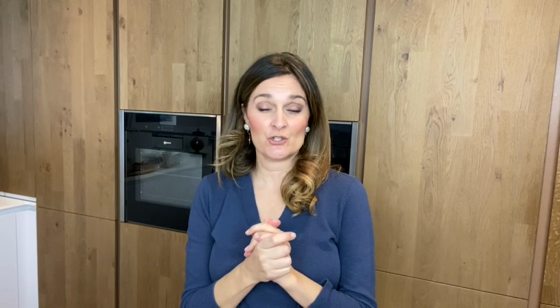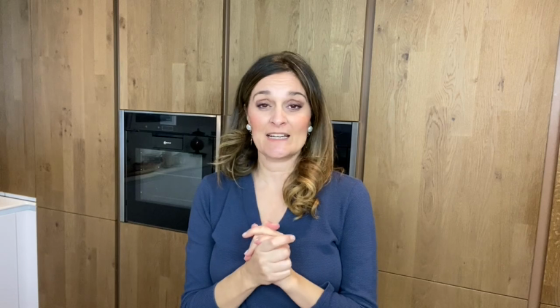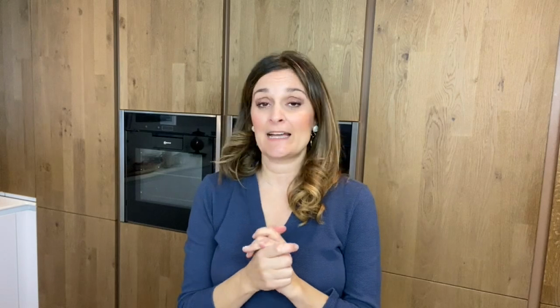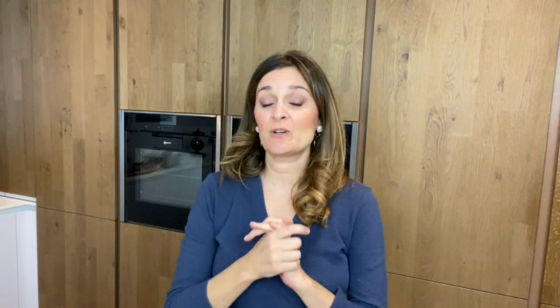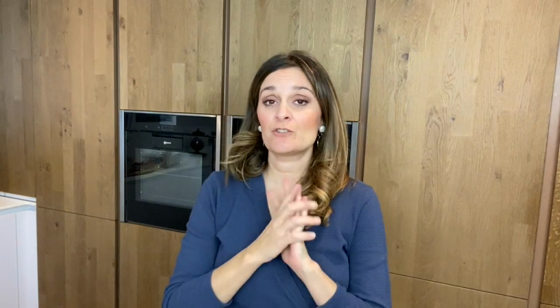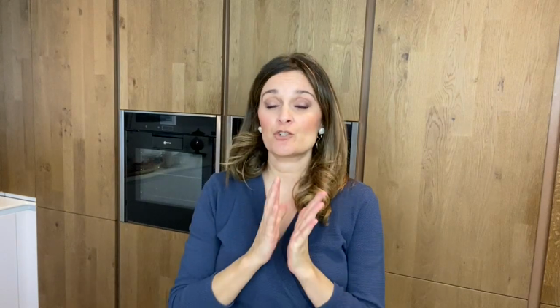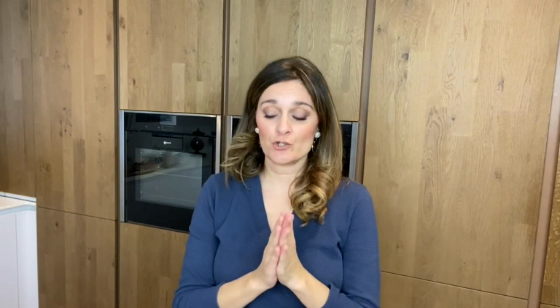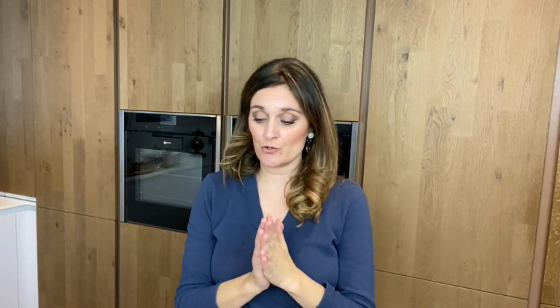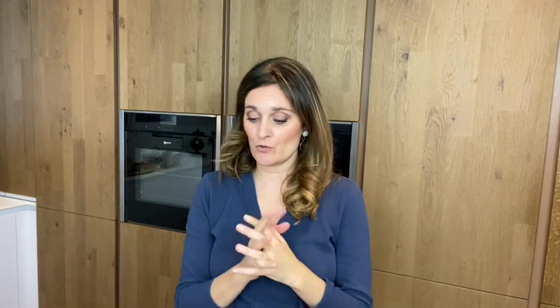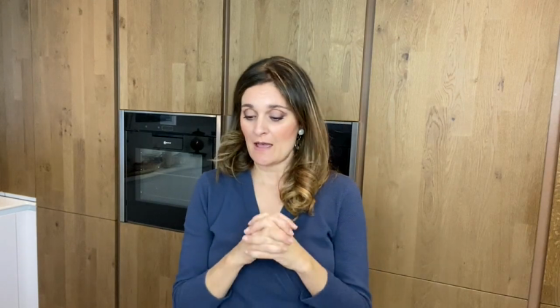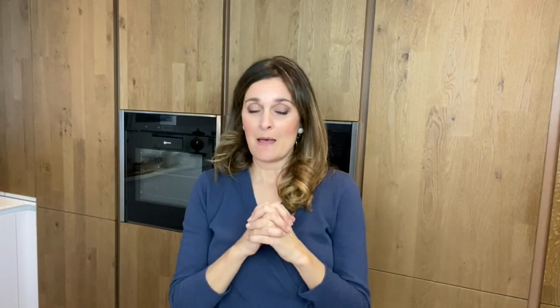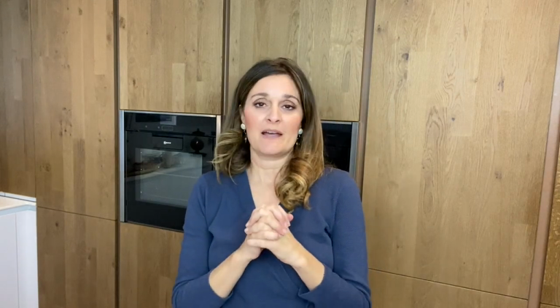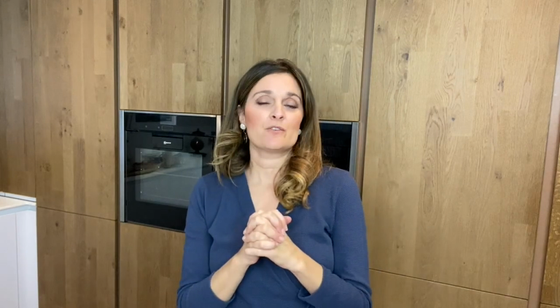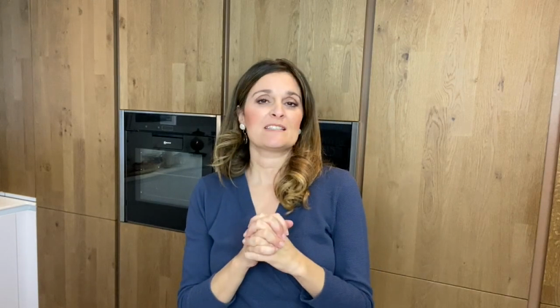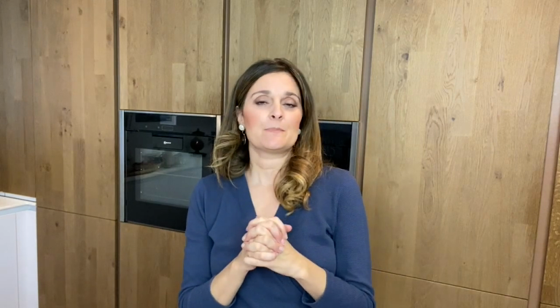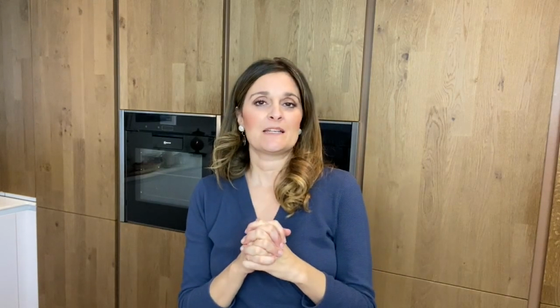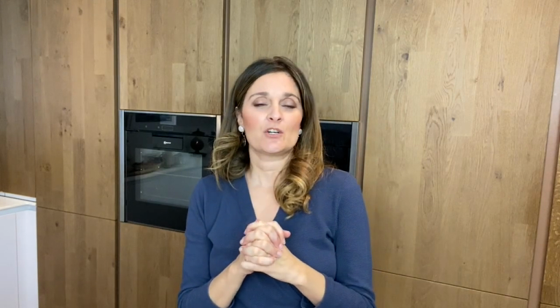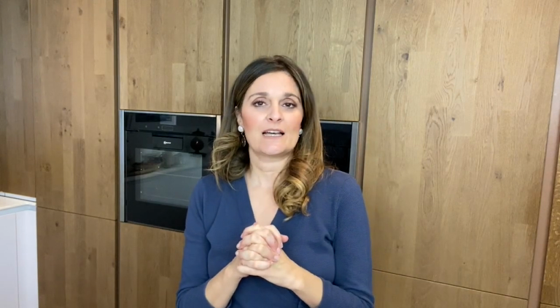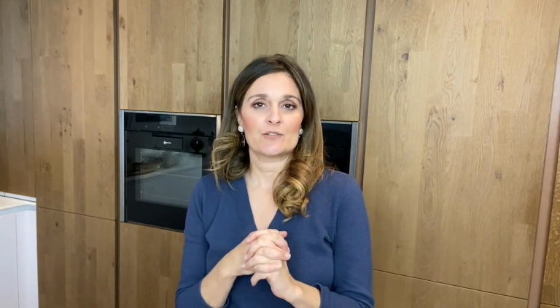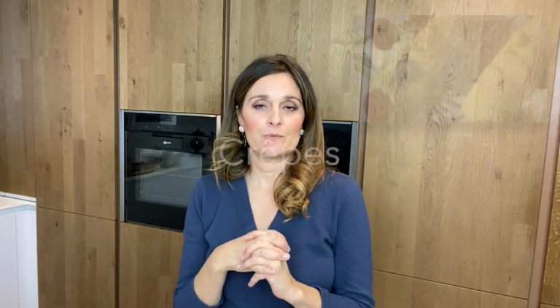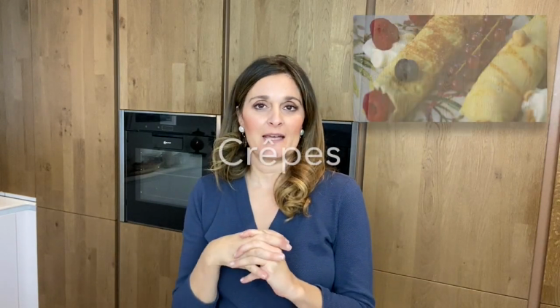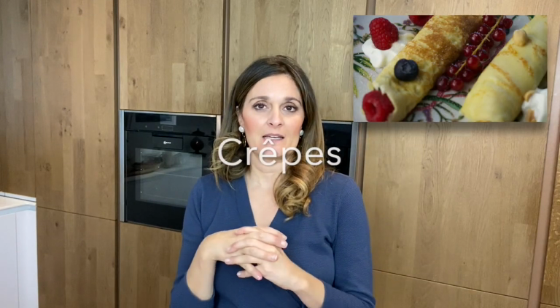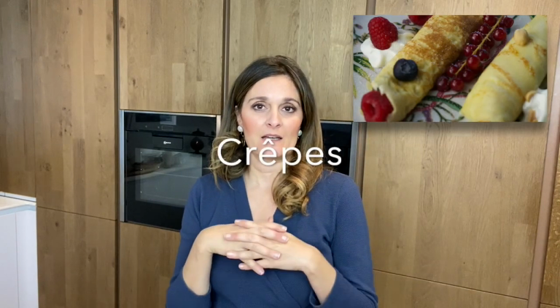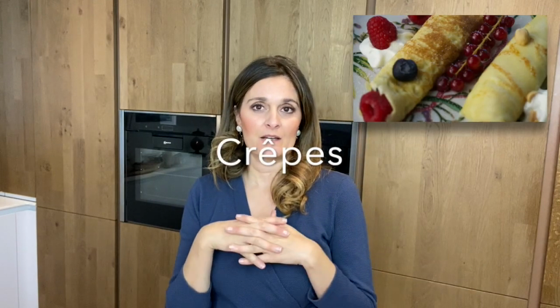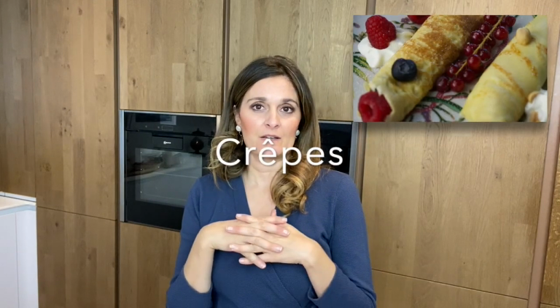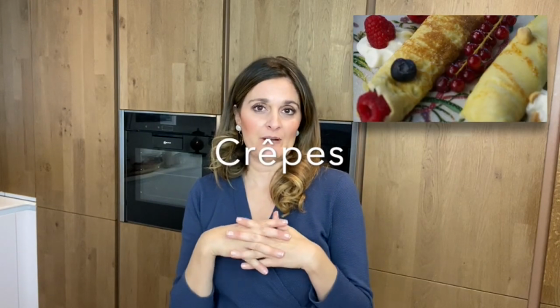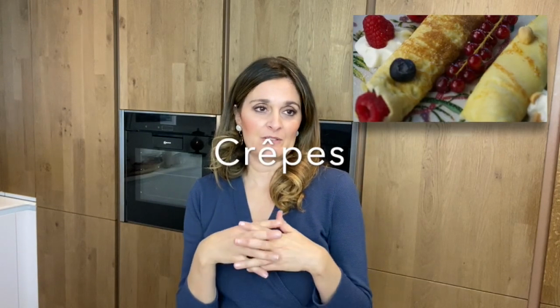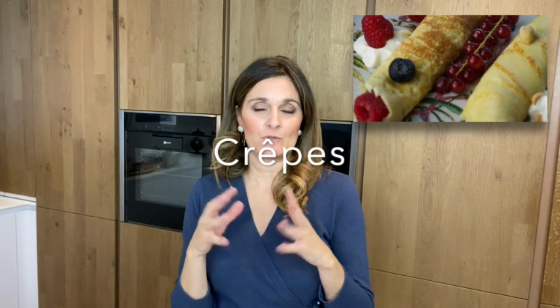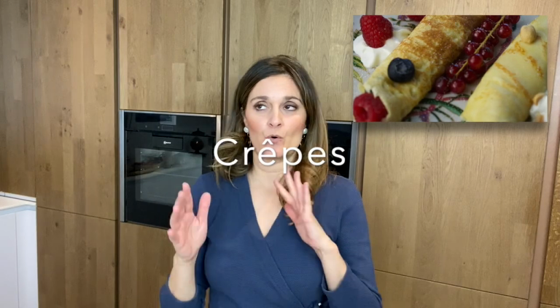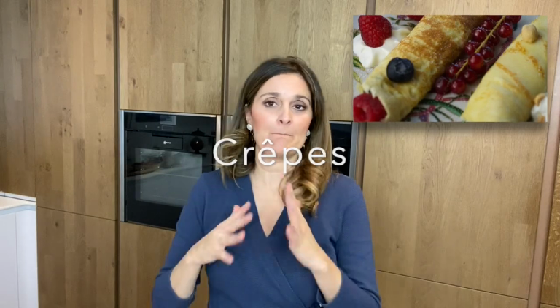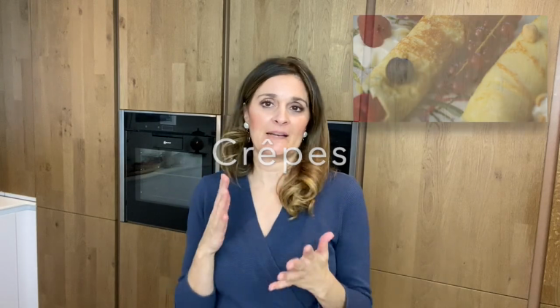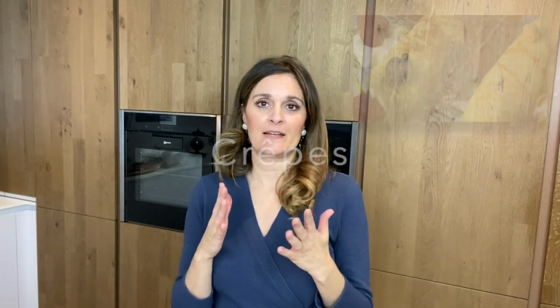Today I'm going to show you my own recipe on how to make crepes or pancakes.